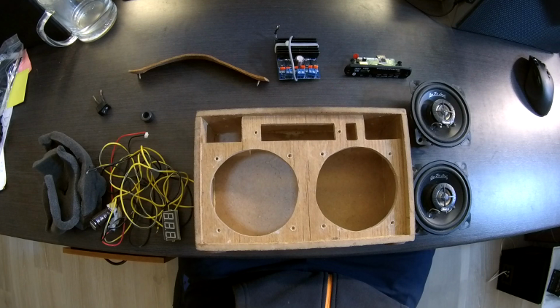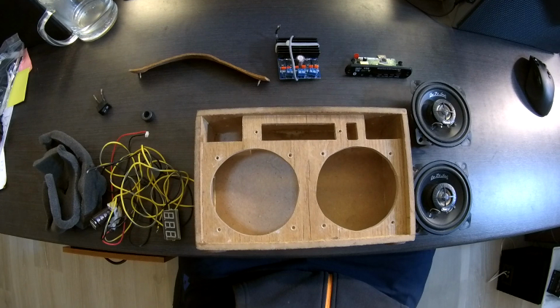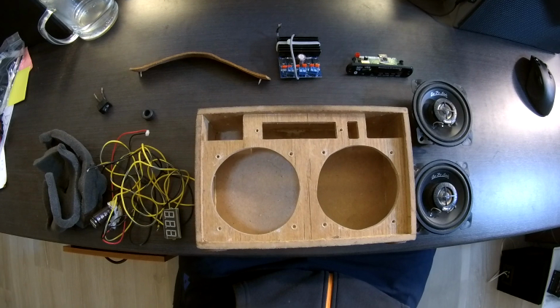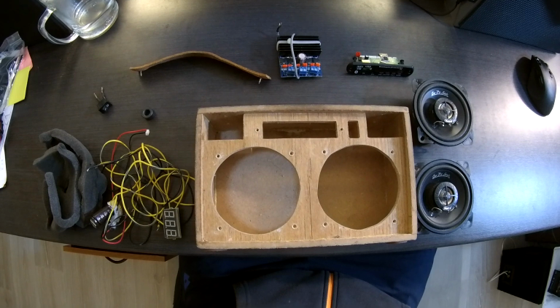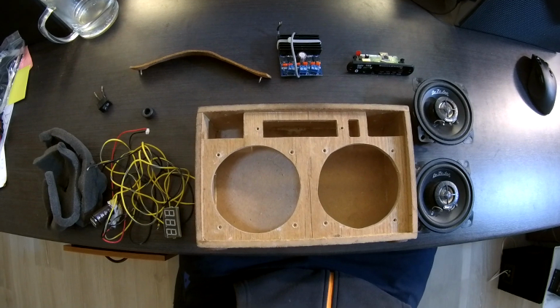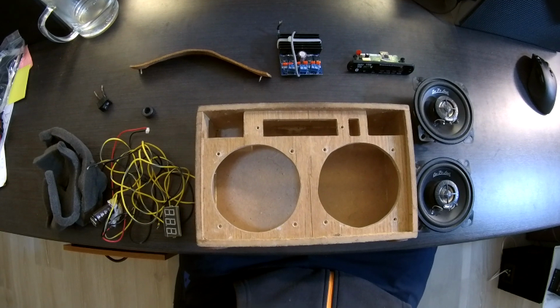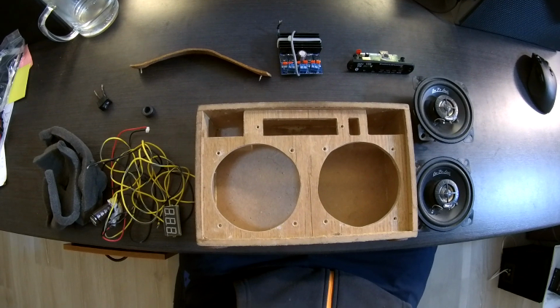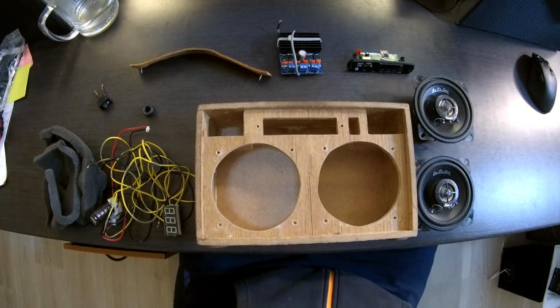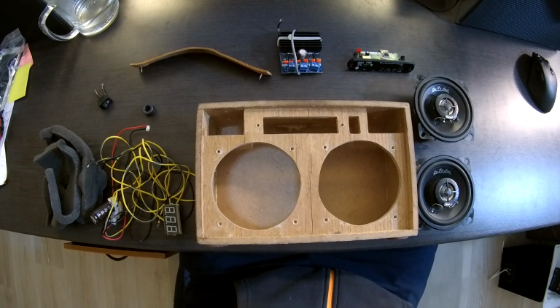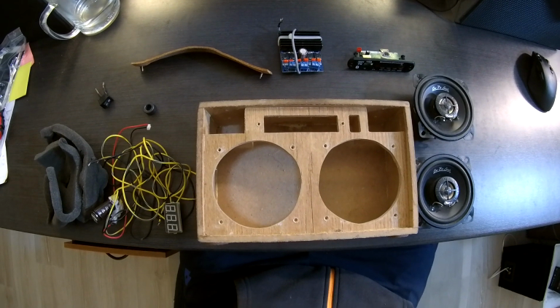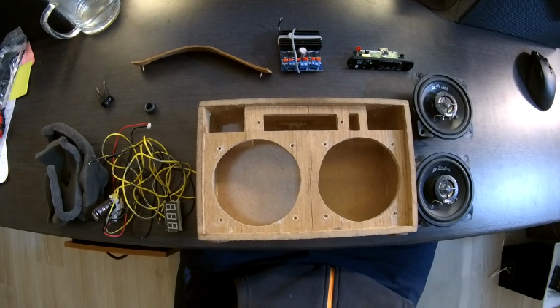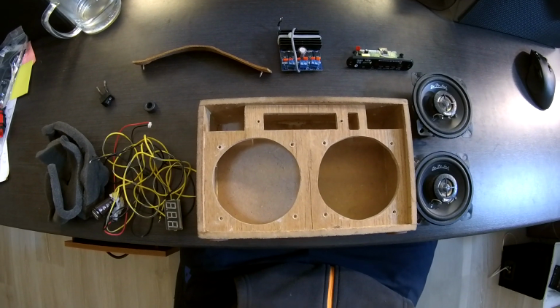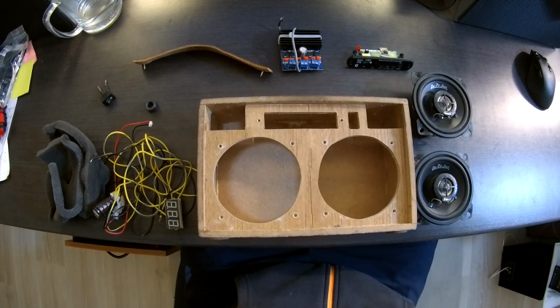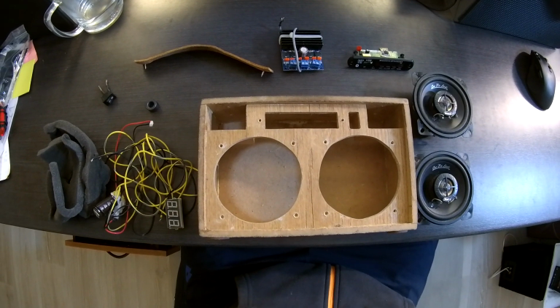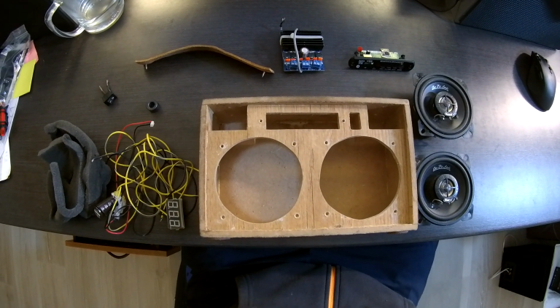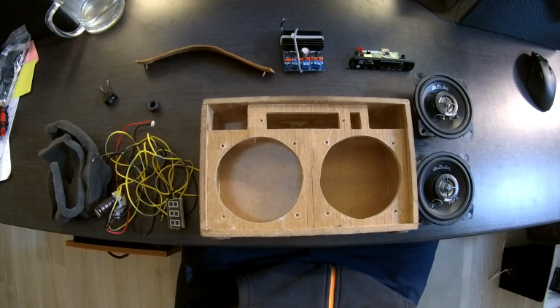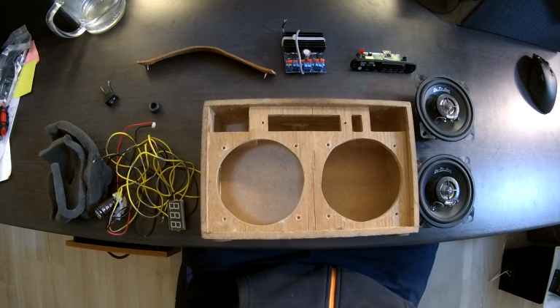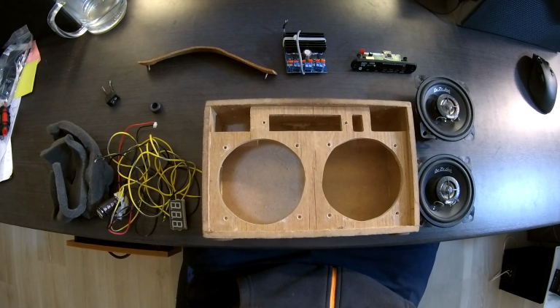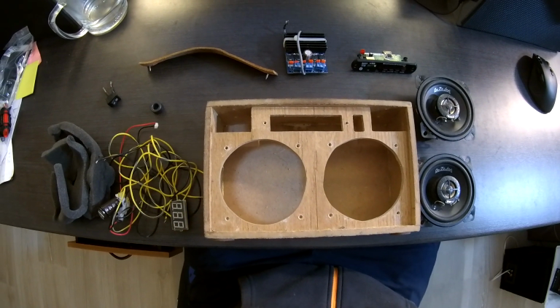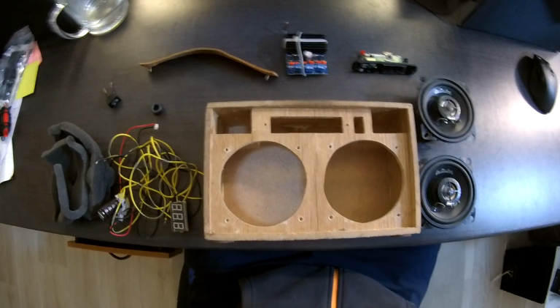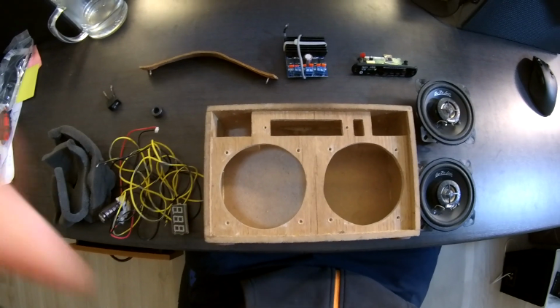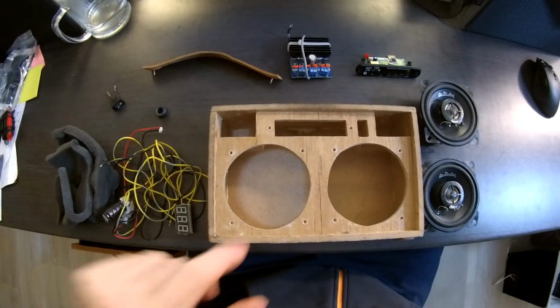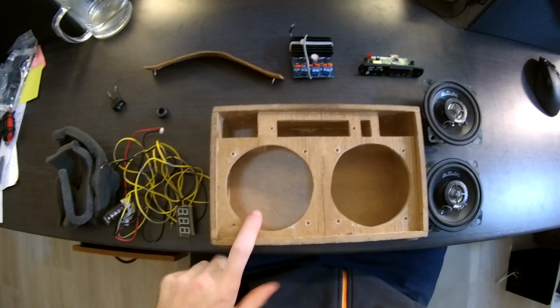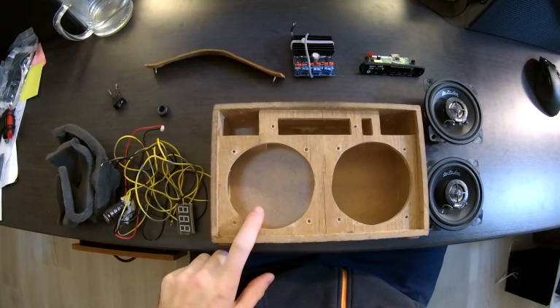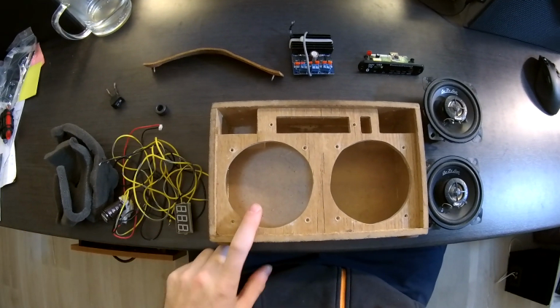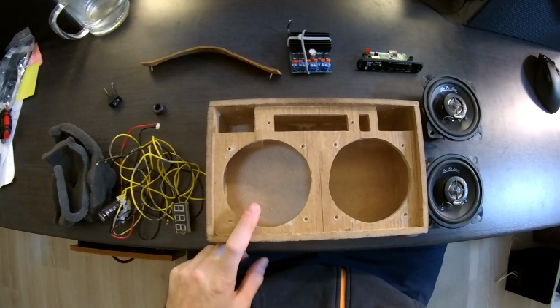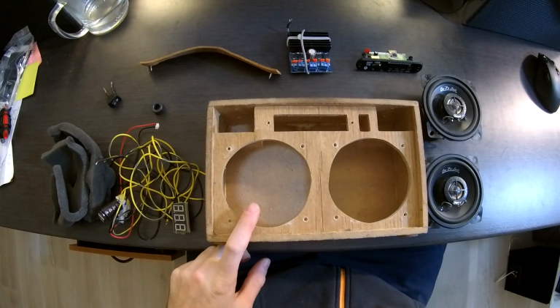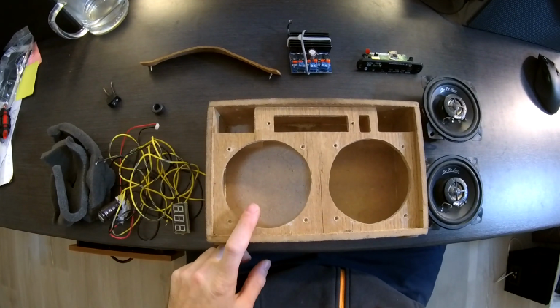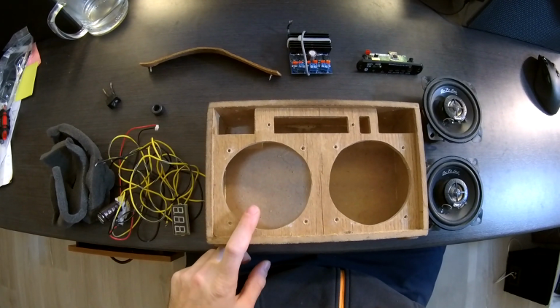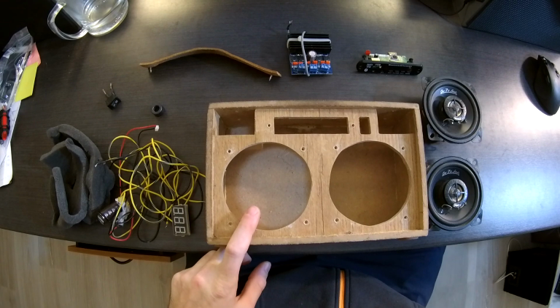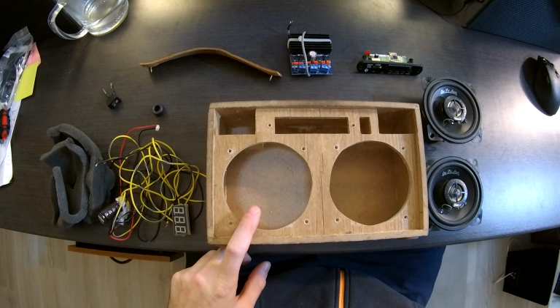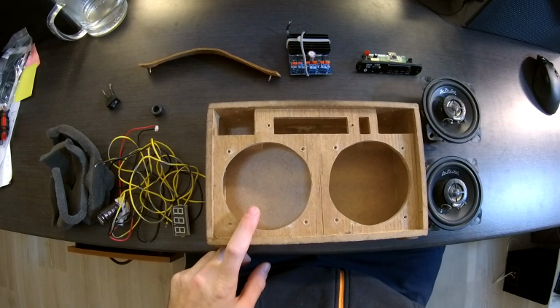Hello everyone. I wanted more bass from my speaker, so I decided to modify the case.